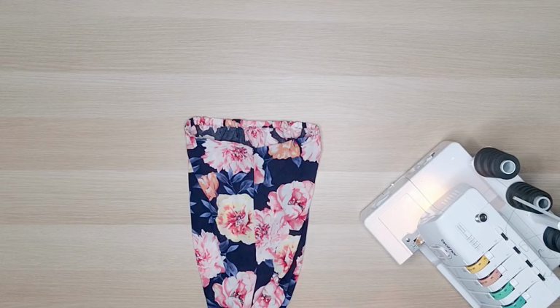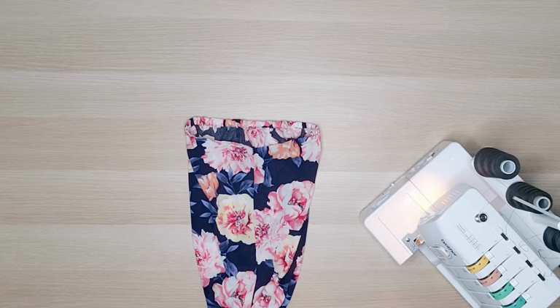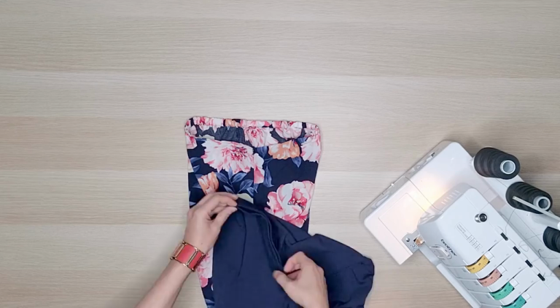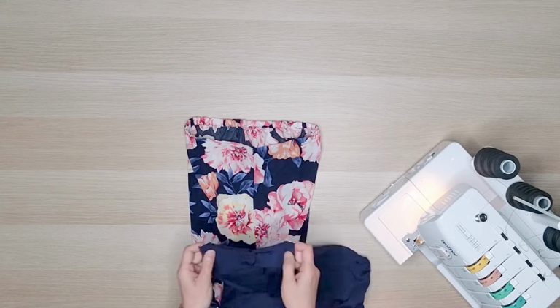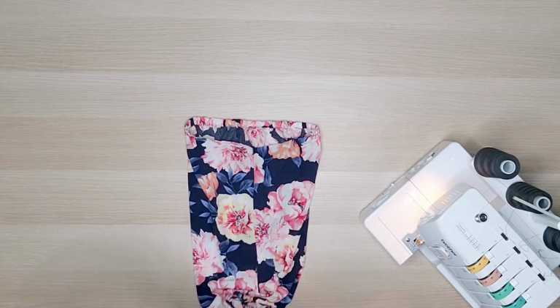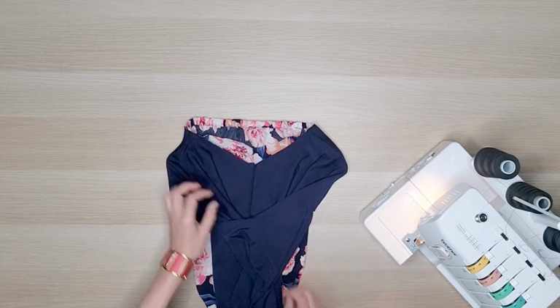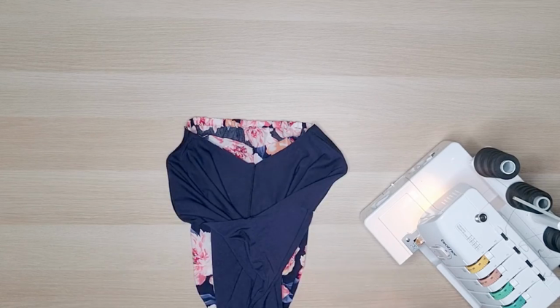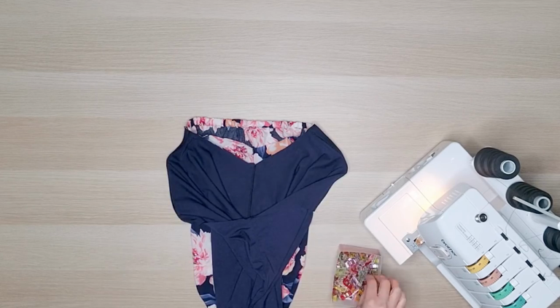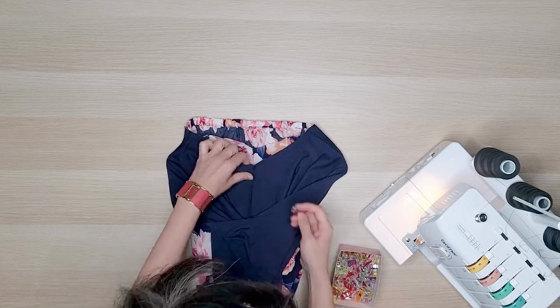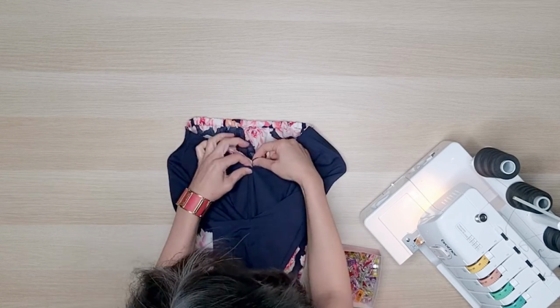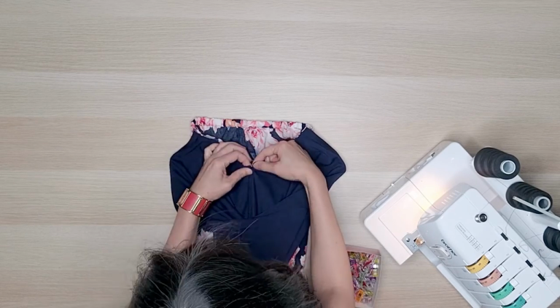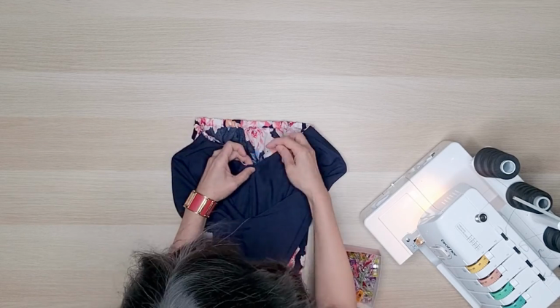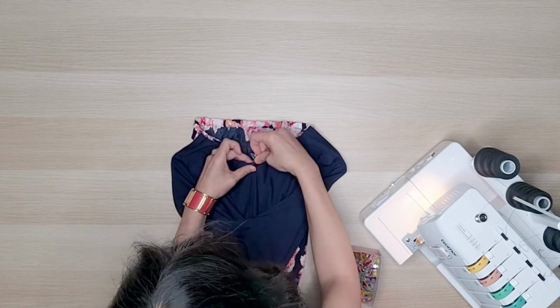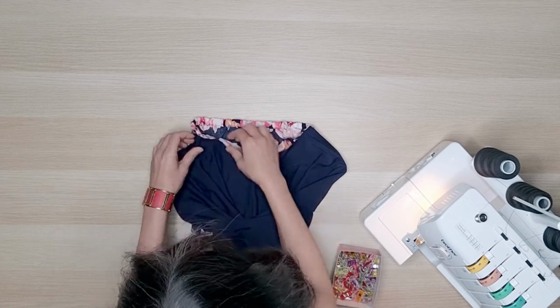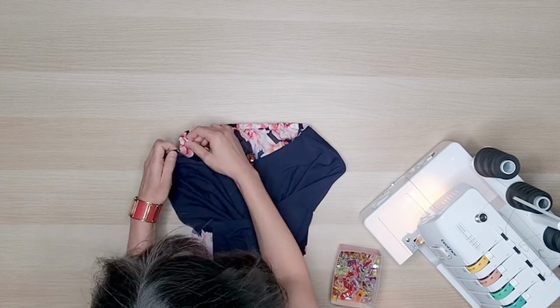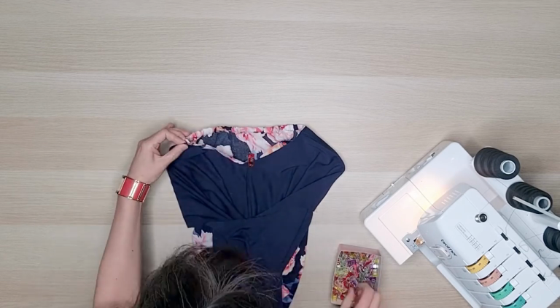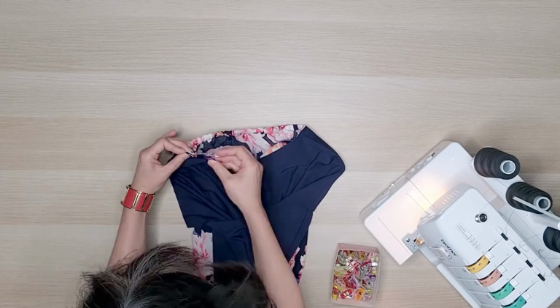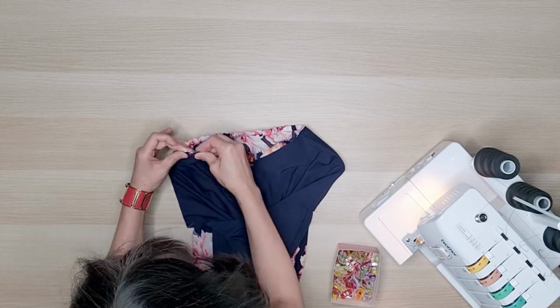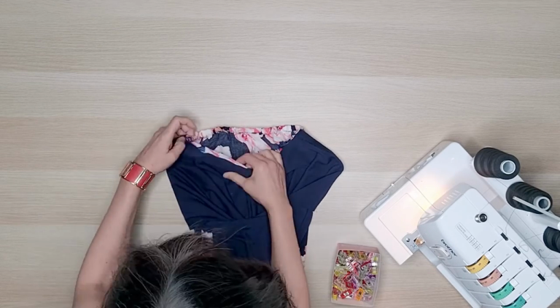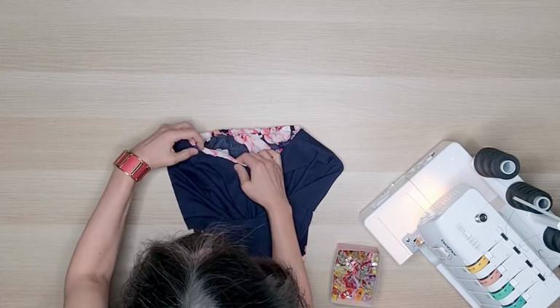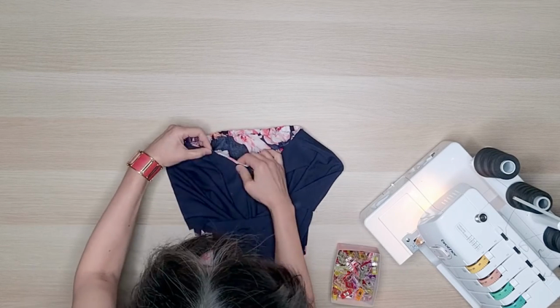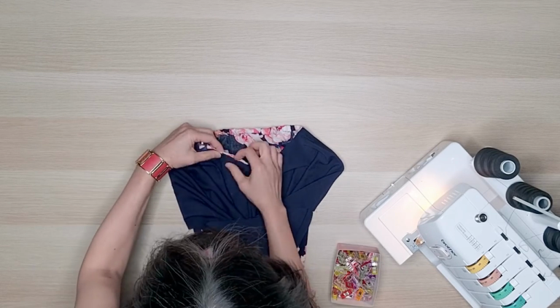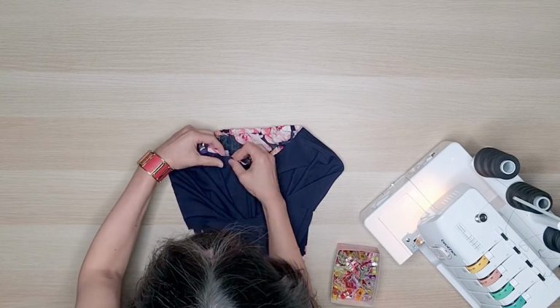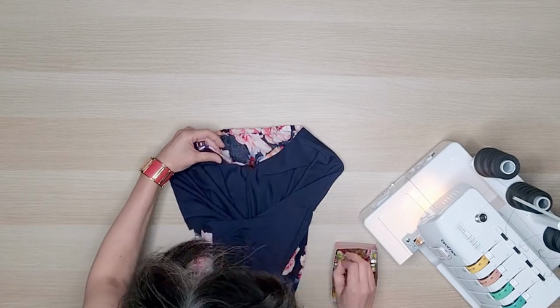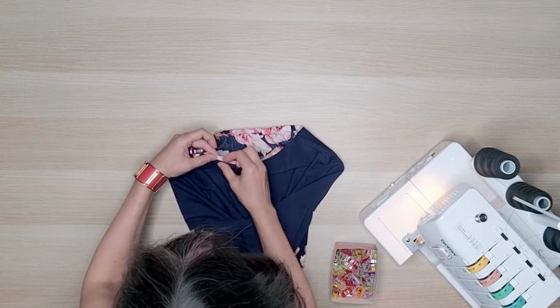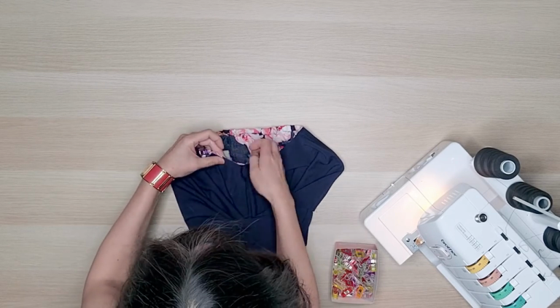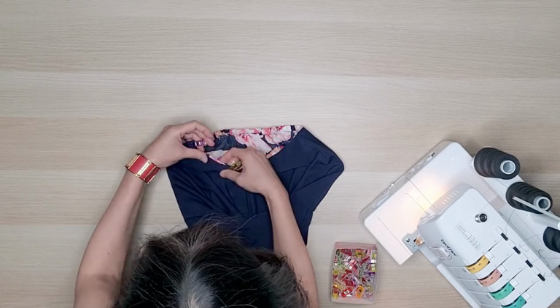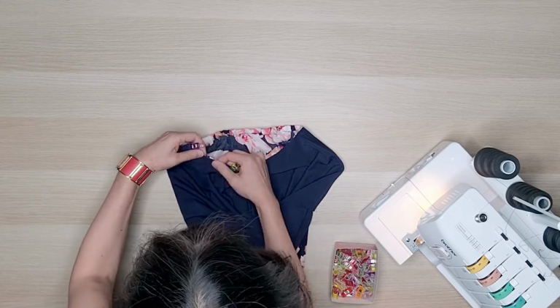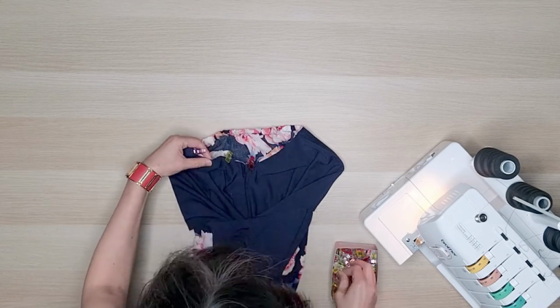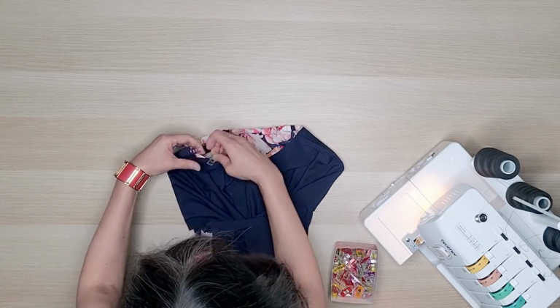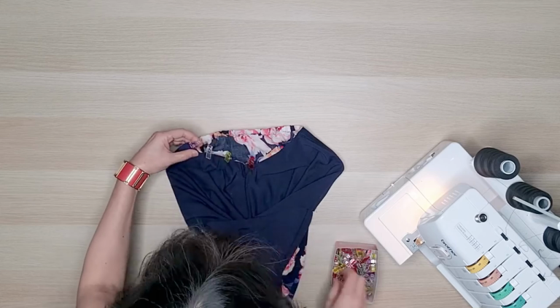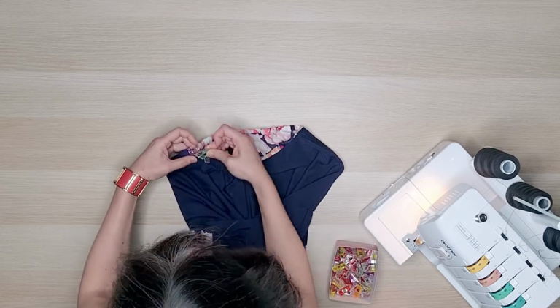Now it's time to attach the sleeve. With right sides together, pin the sleeve to the bodice and sew.